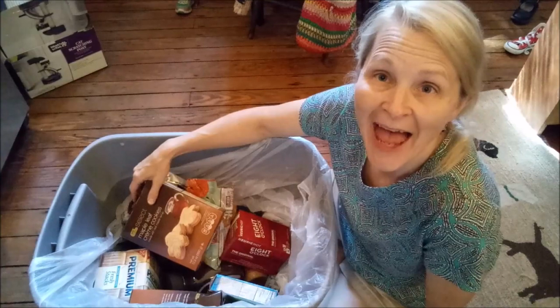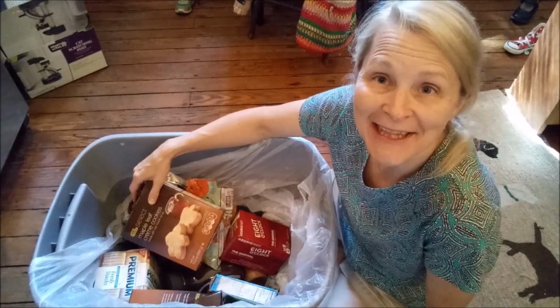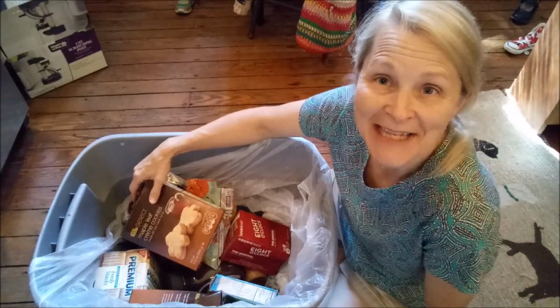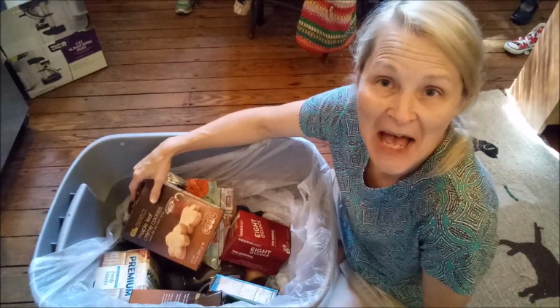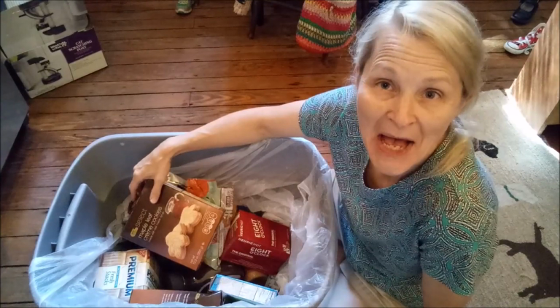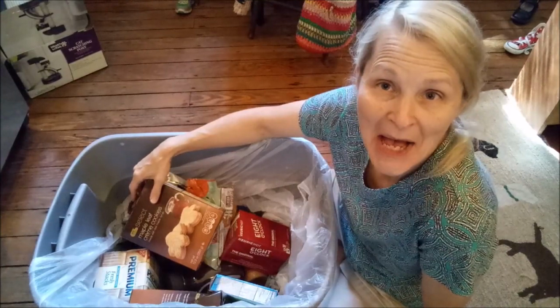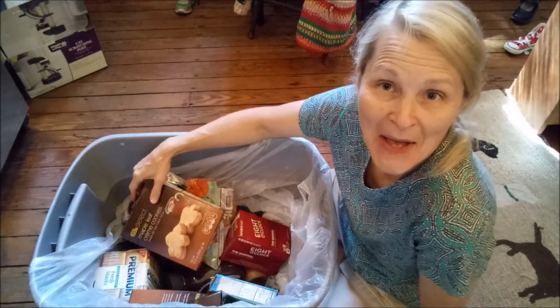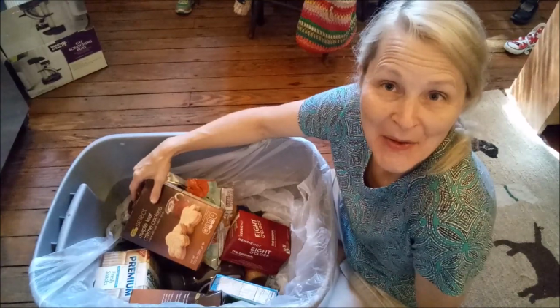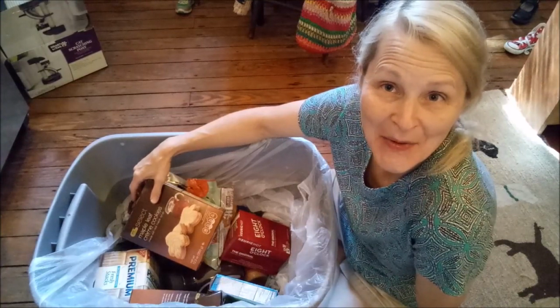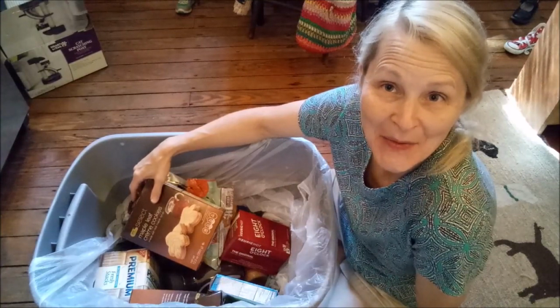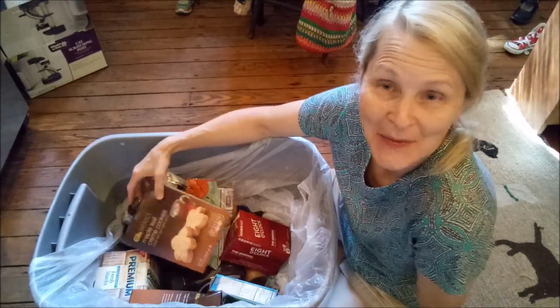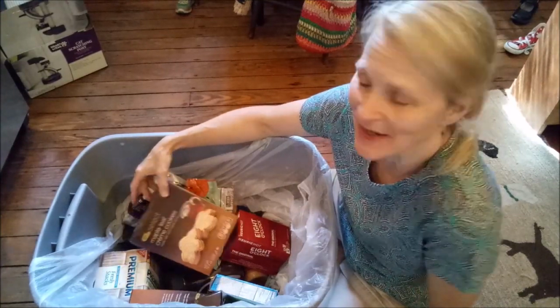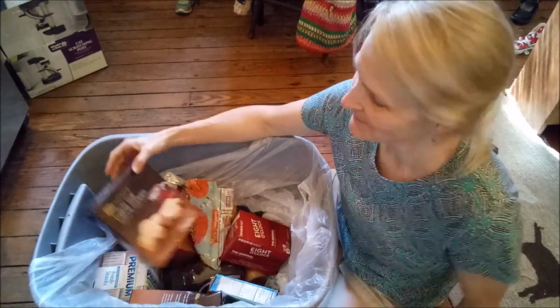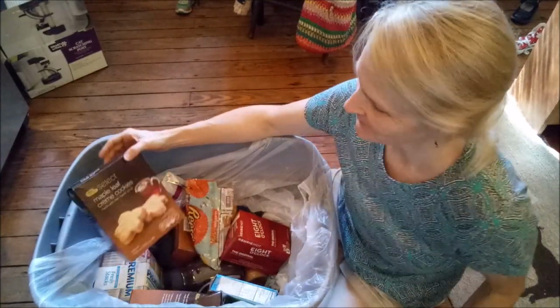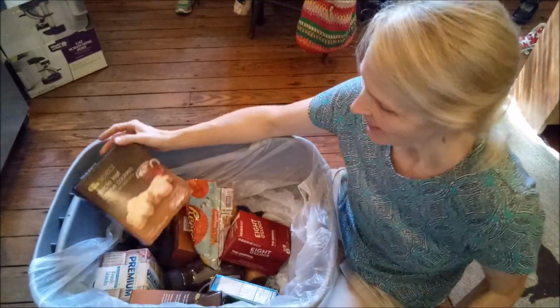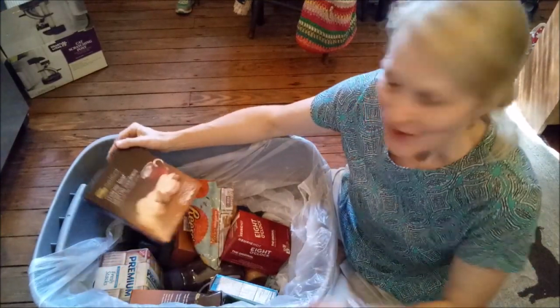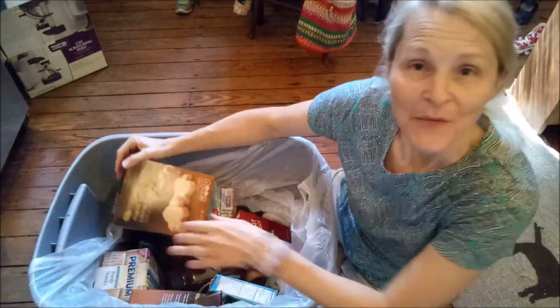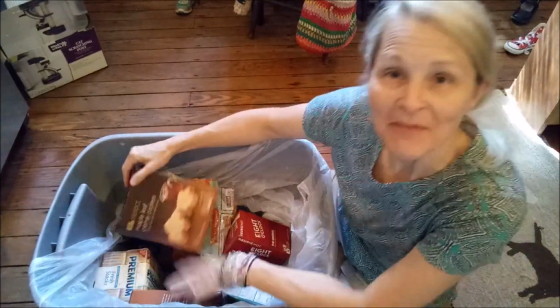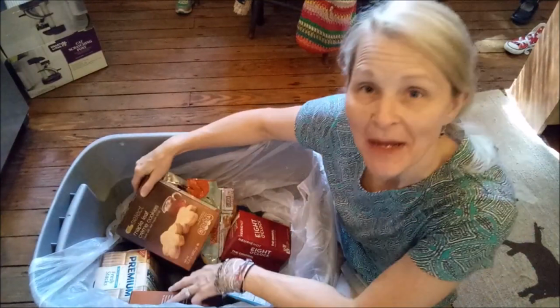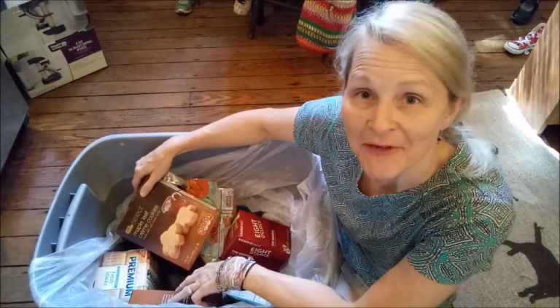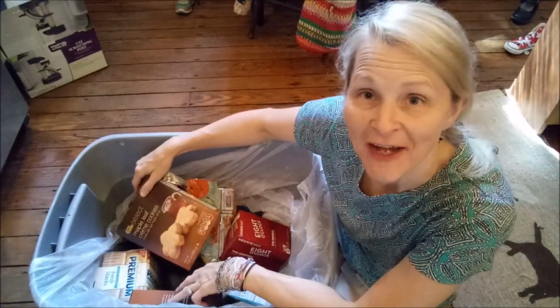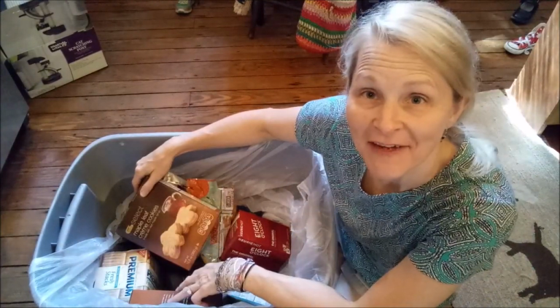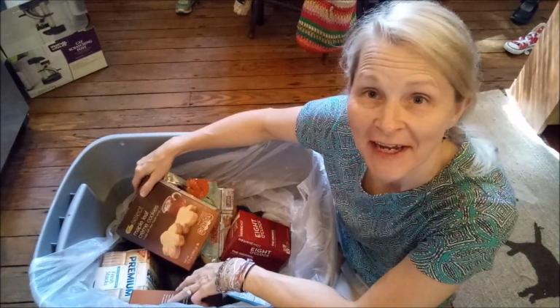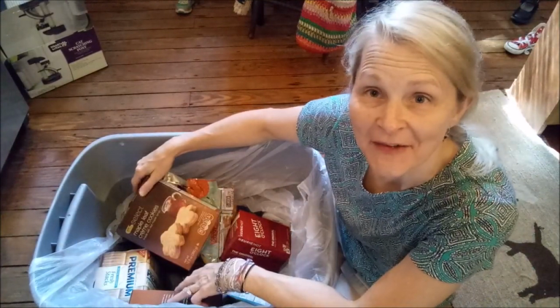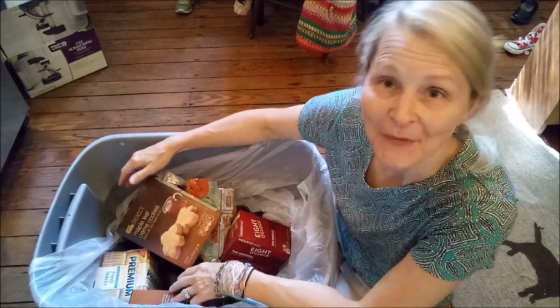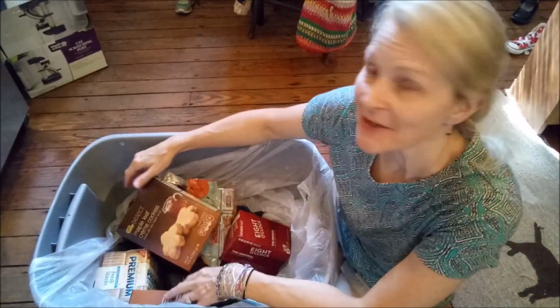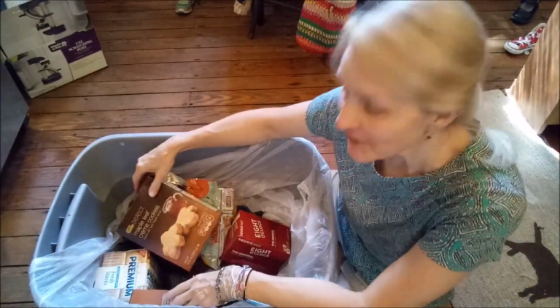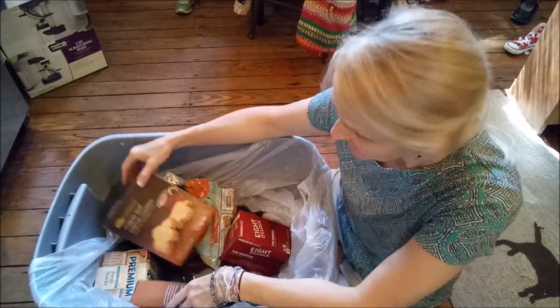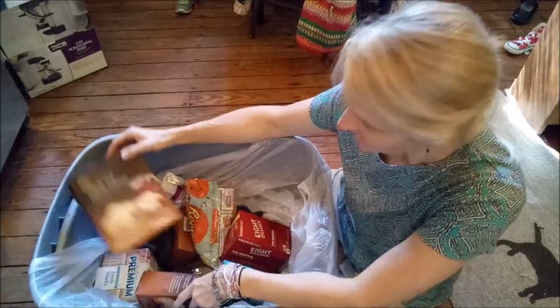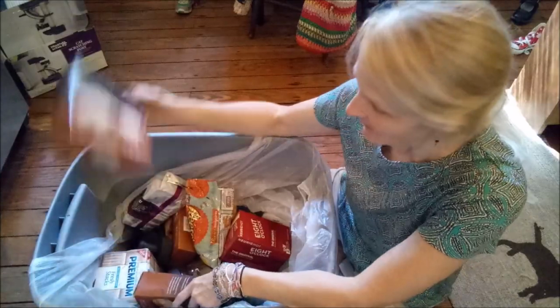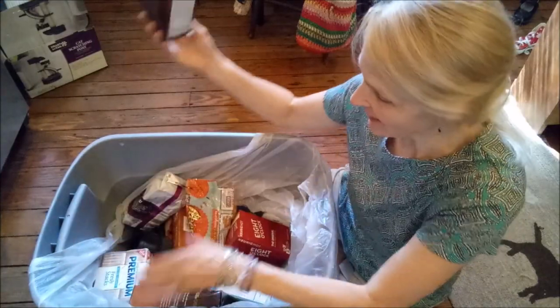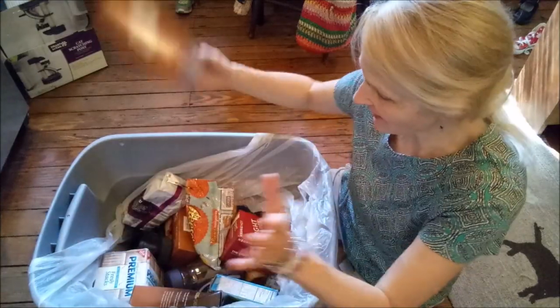Hello! We've been dumpster diving again, so we're here to show you what we got.